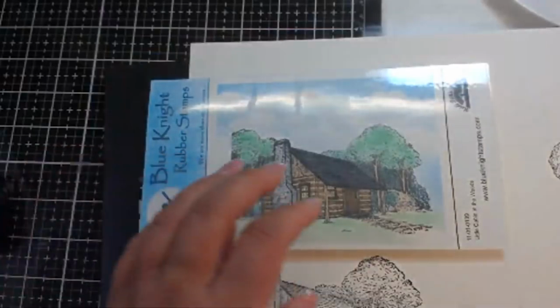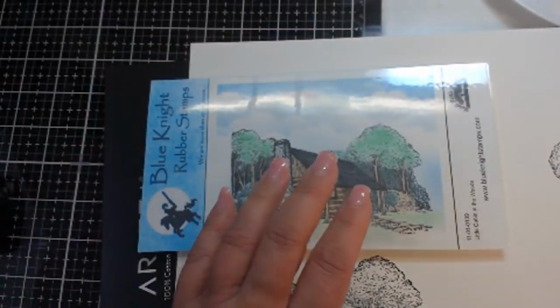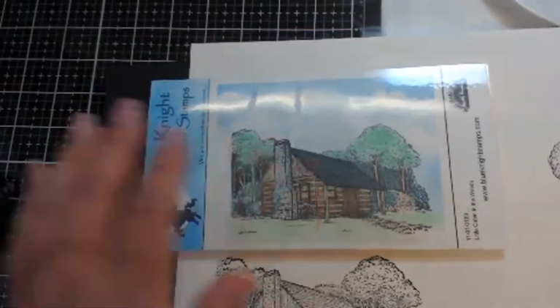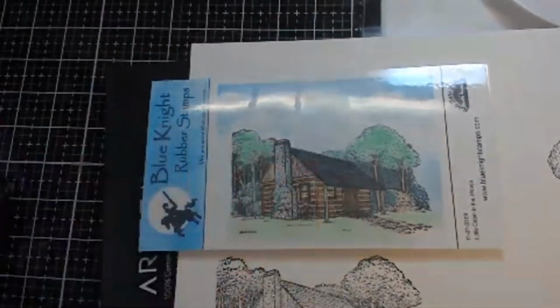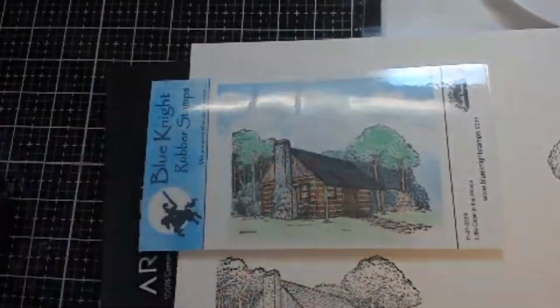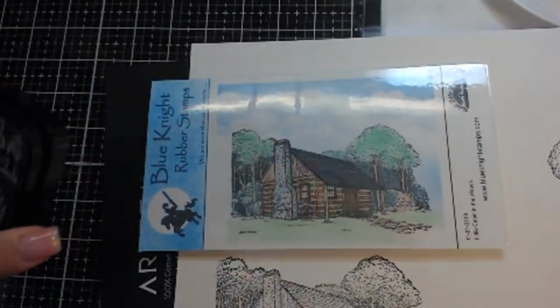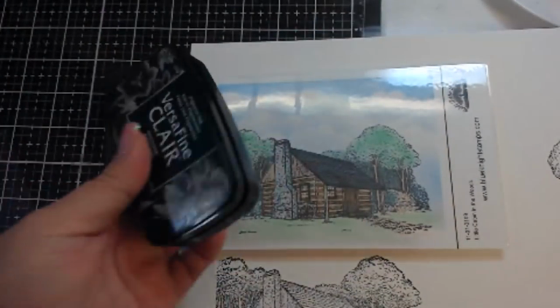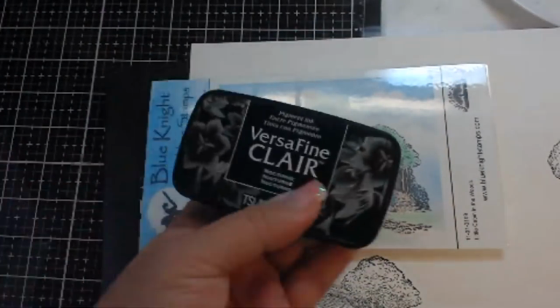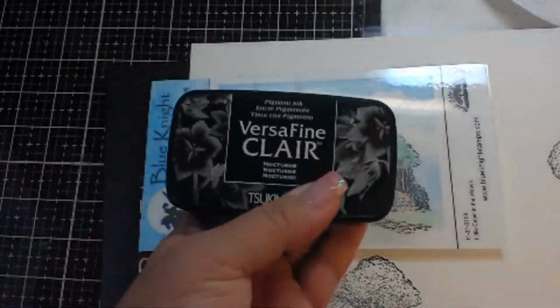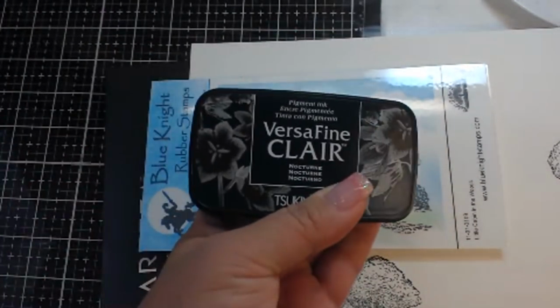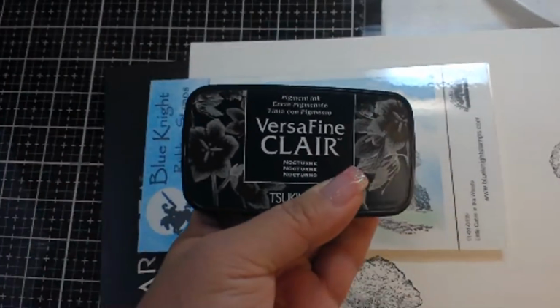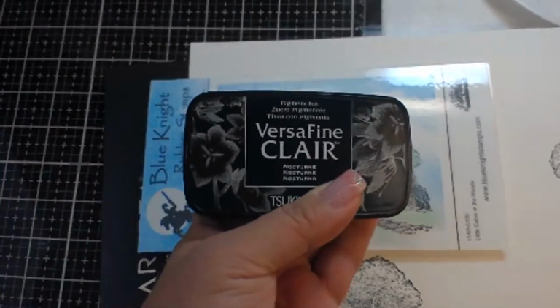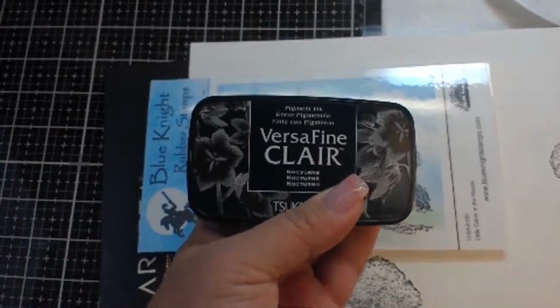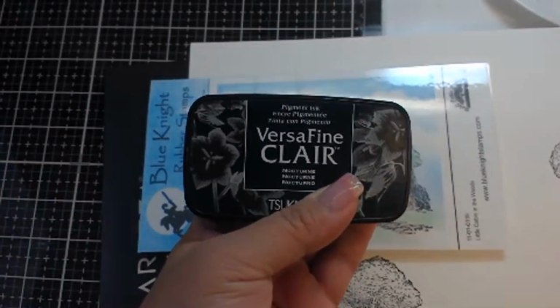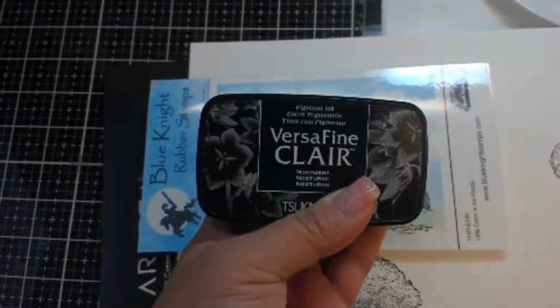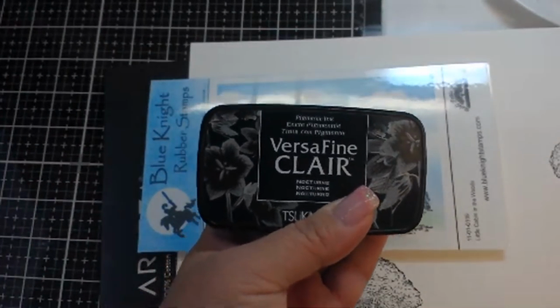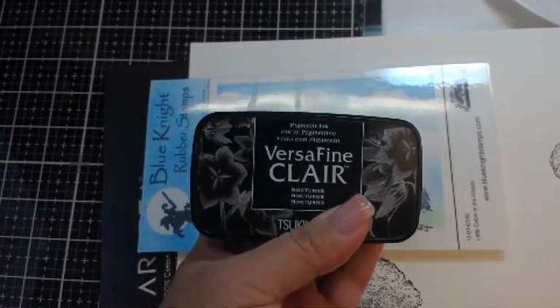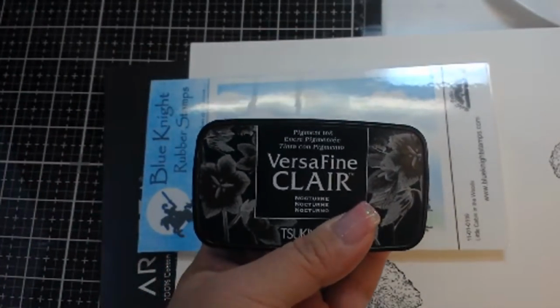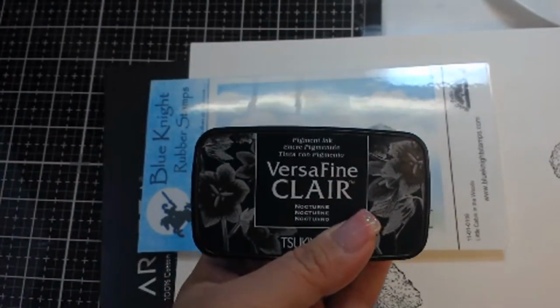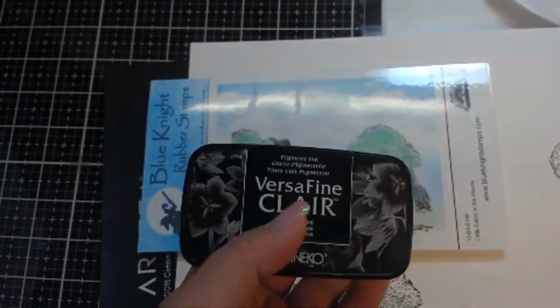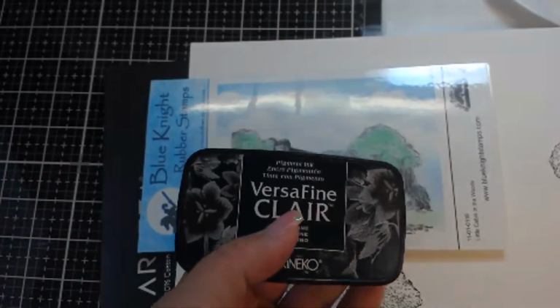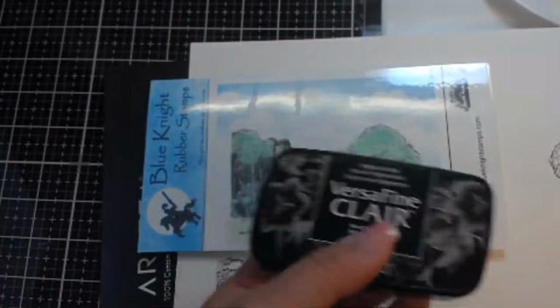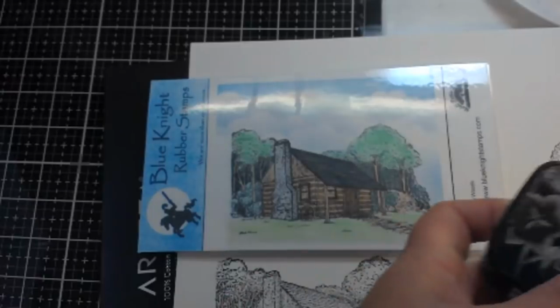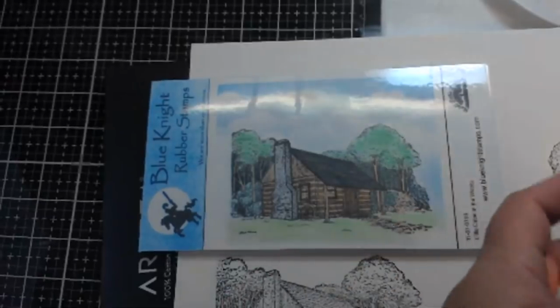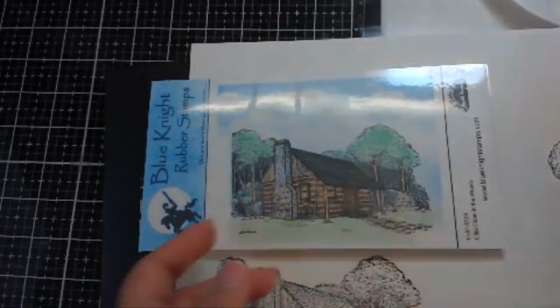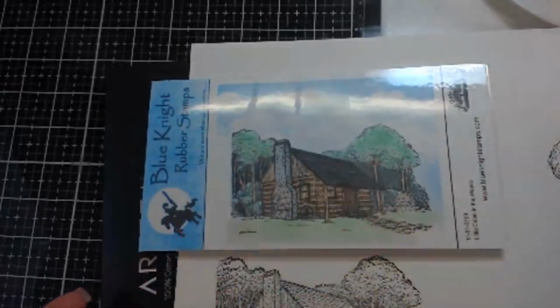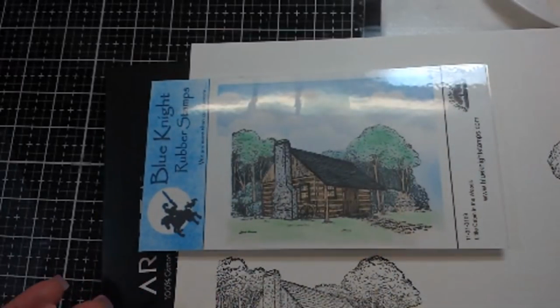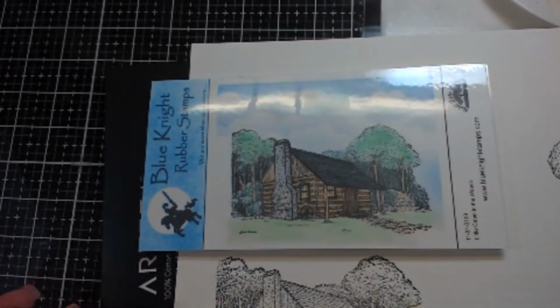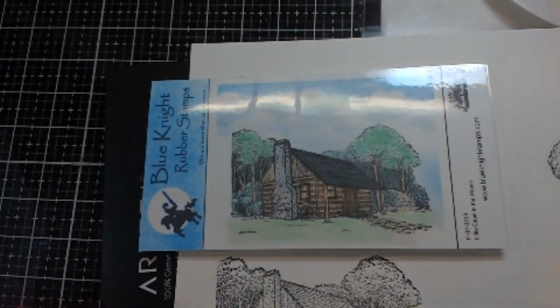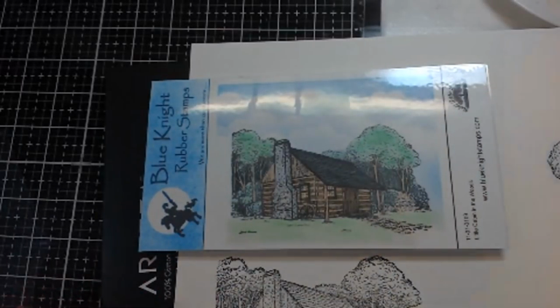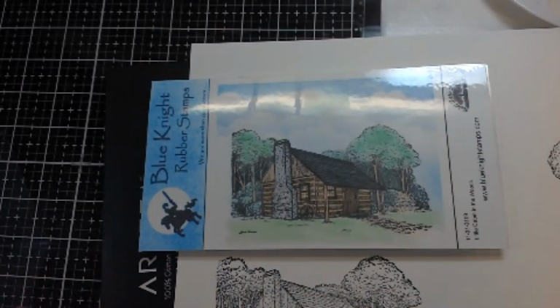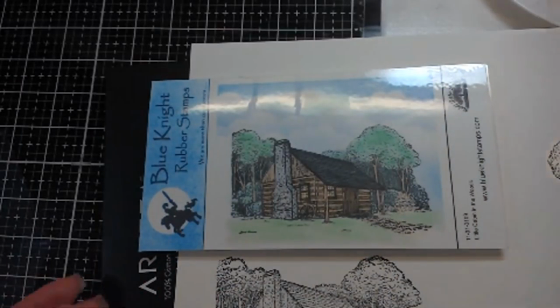I stamped those out with VersaFine Claire ink, because this is a waterproof ink once it's dried.